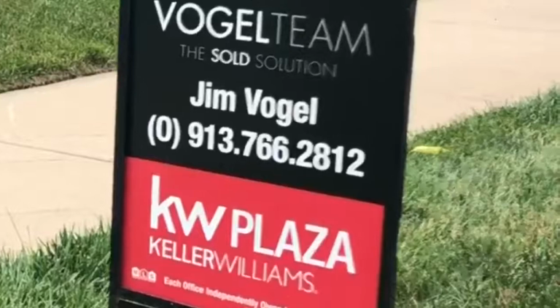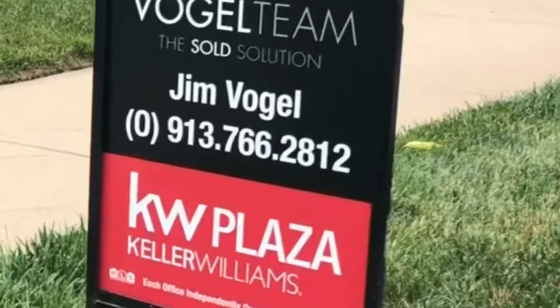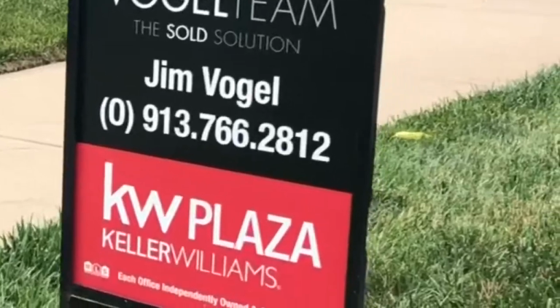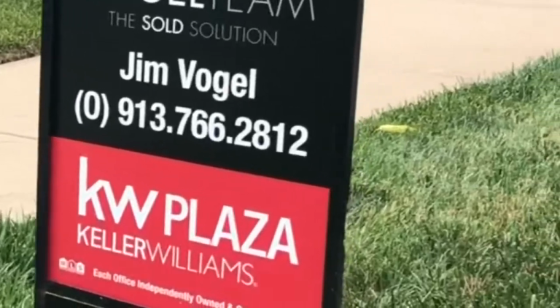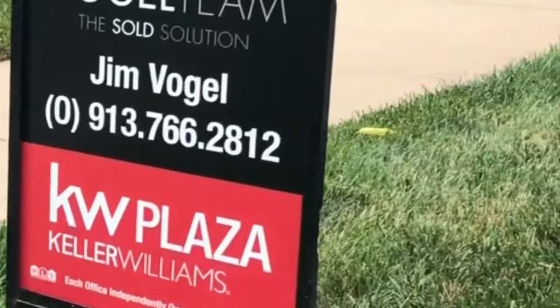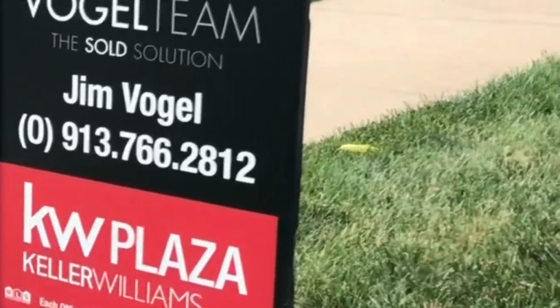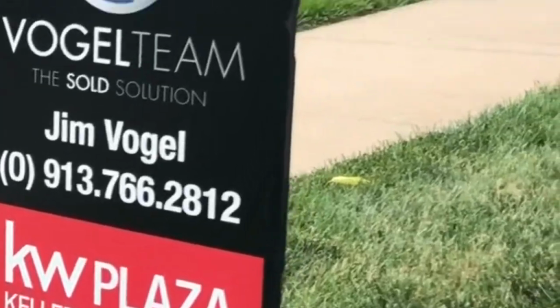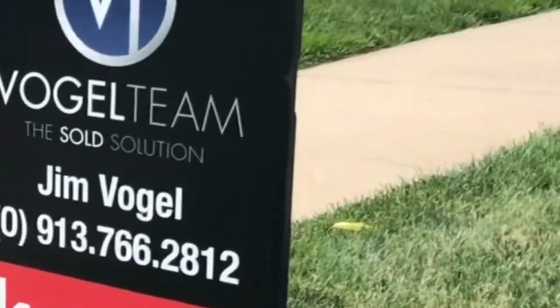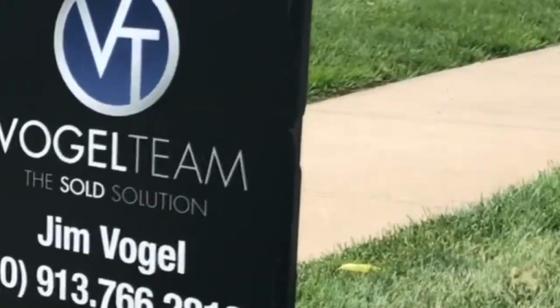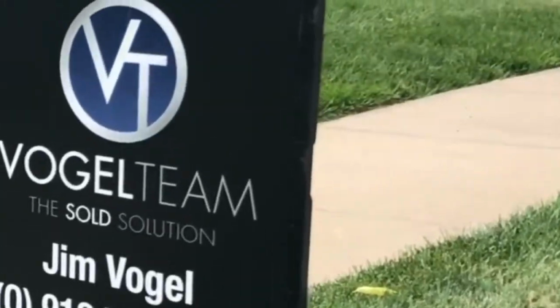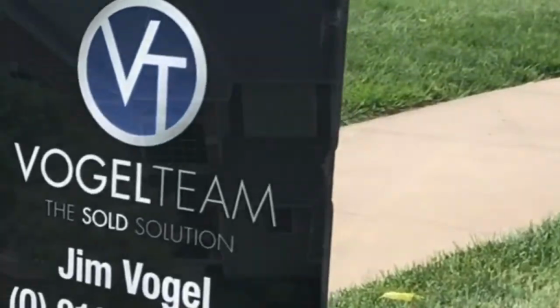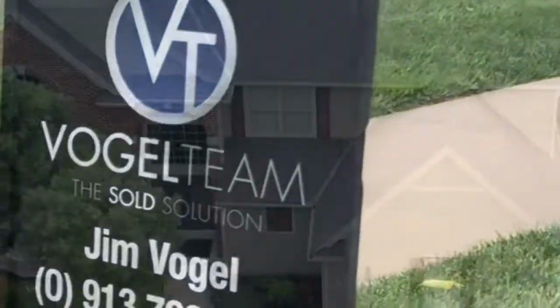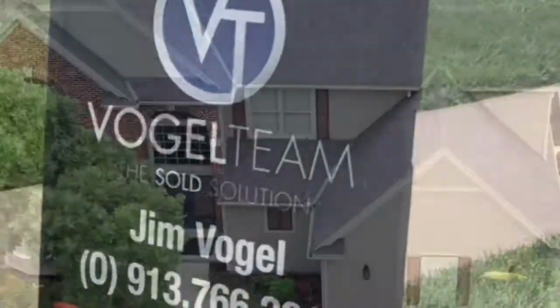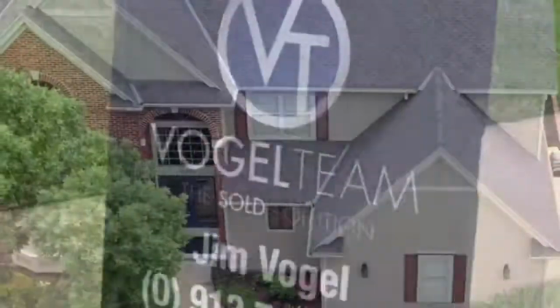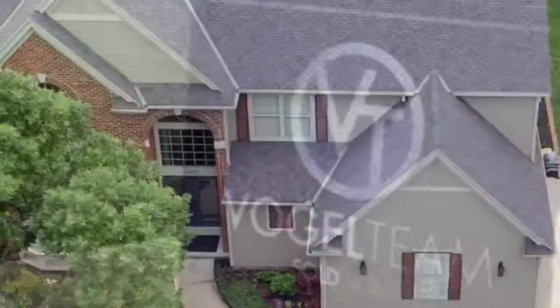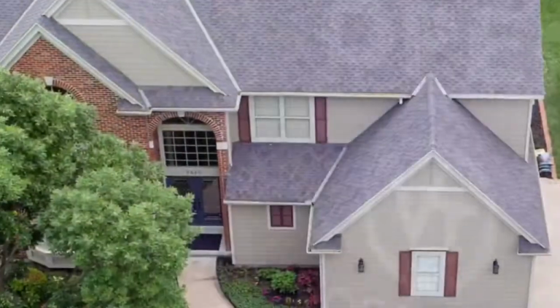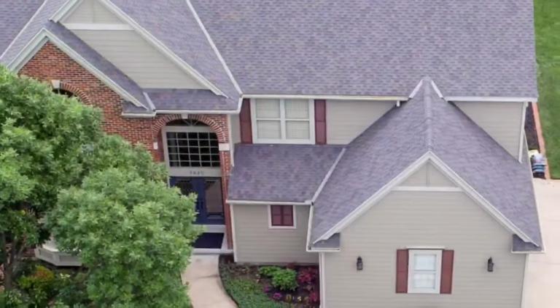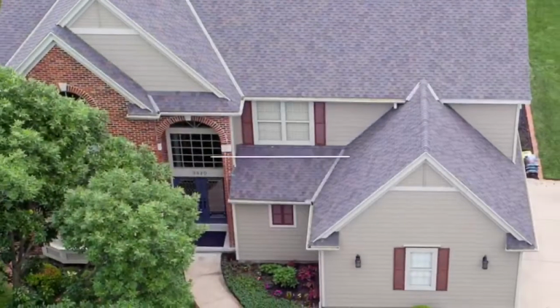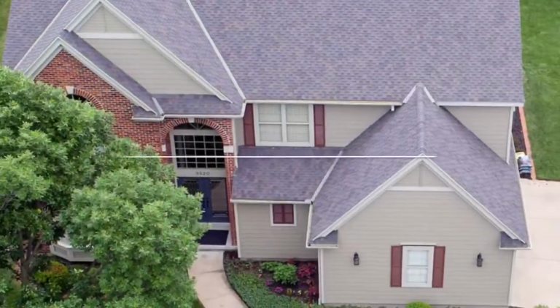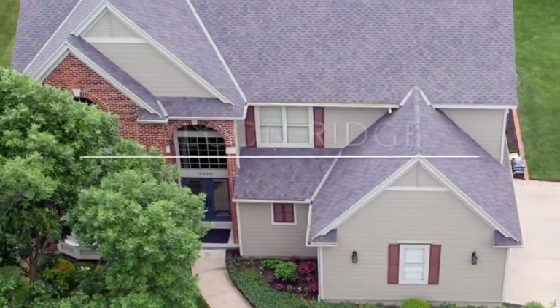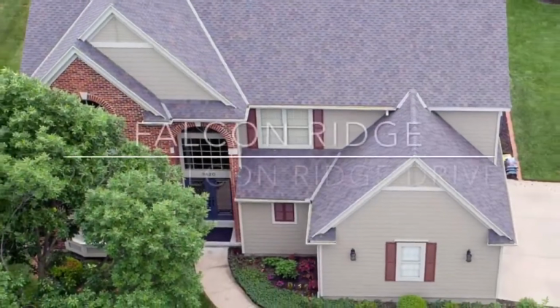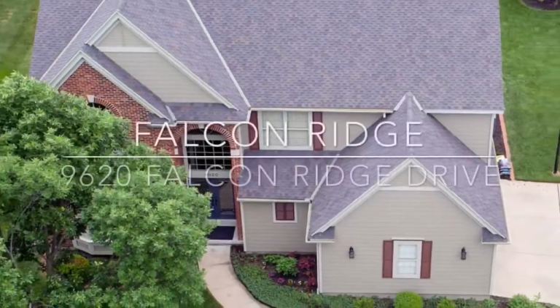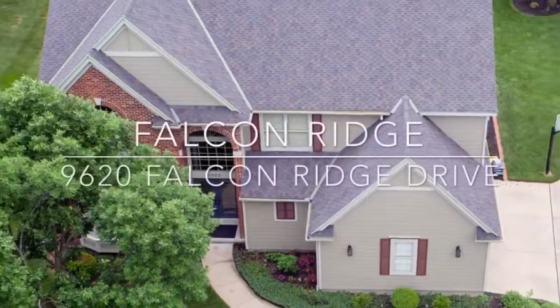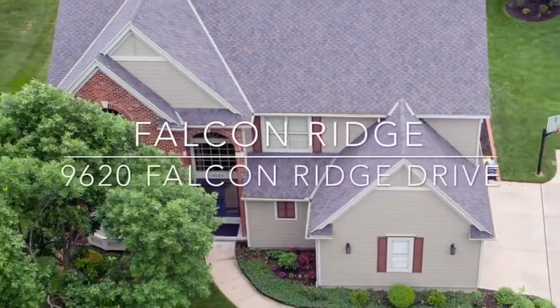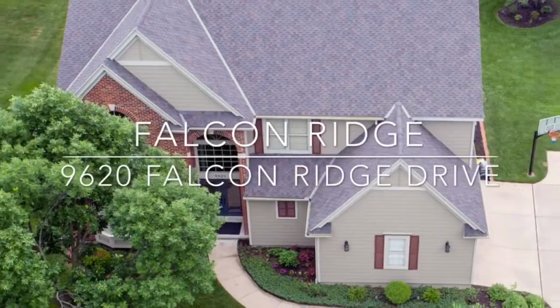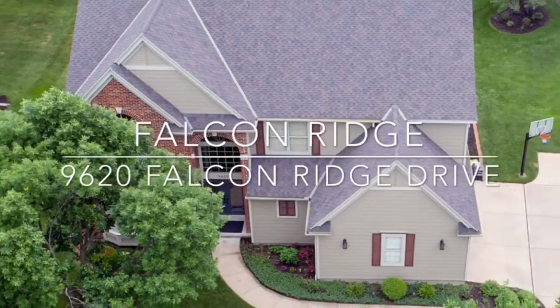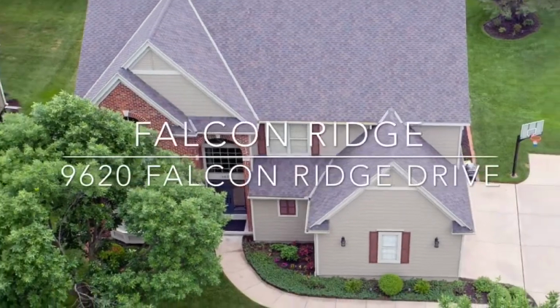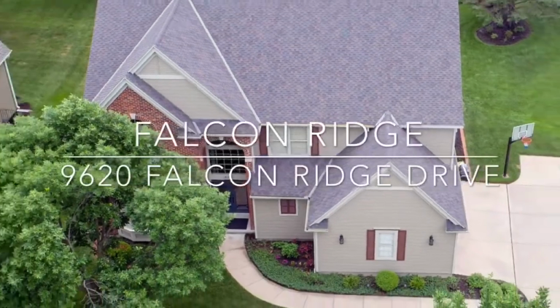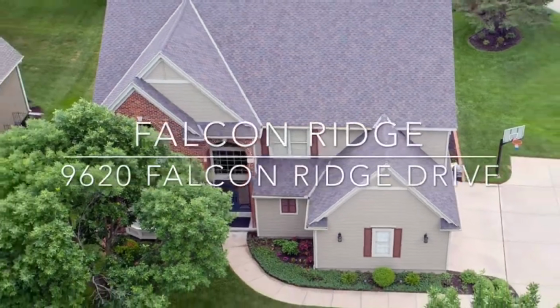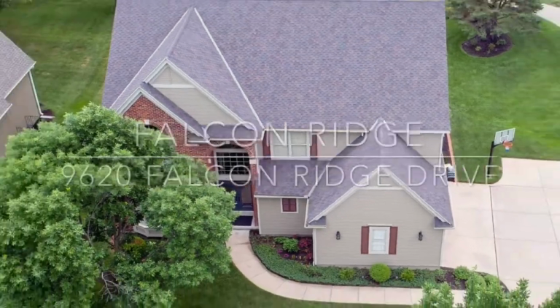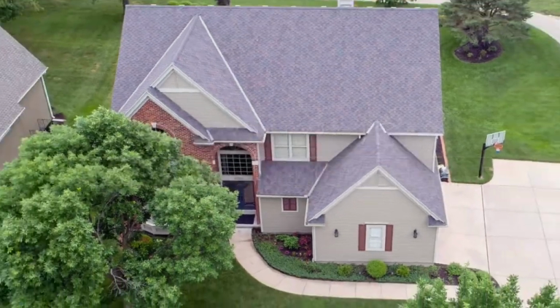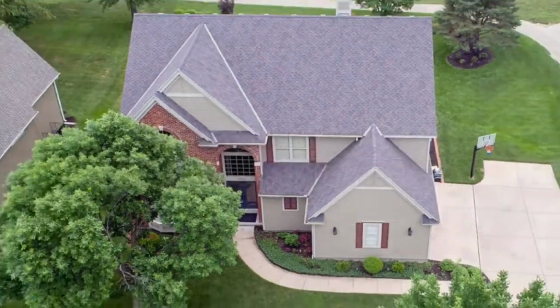Suzette Vogel here. I'm doing a tour at 9620 Falcon Ridge Drive. Let's take a tour.